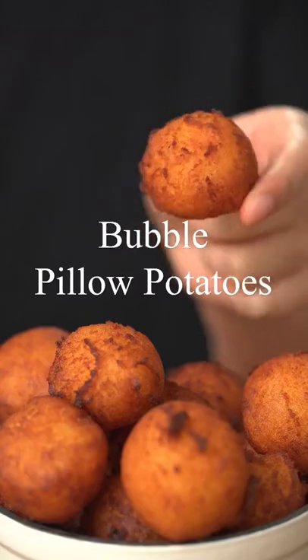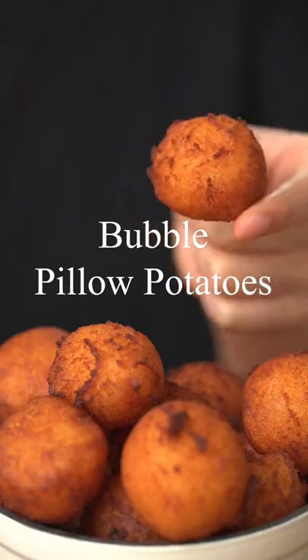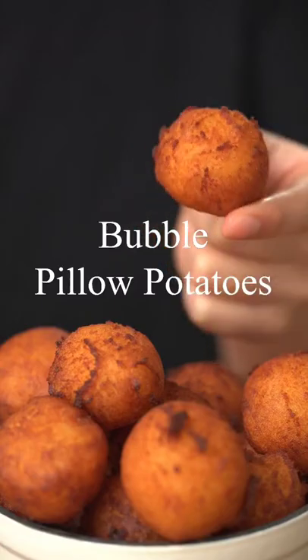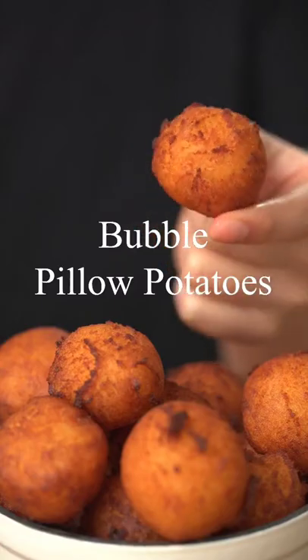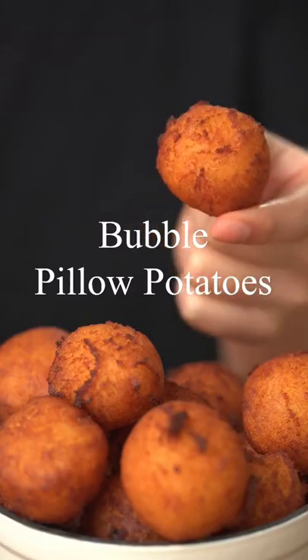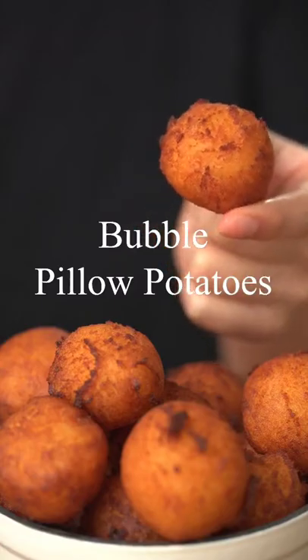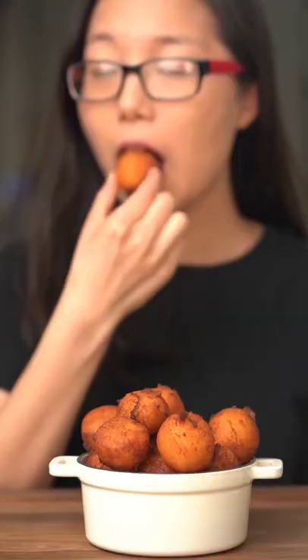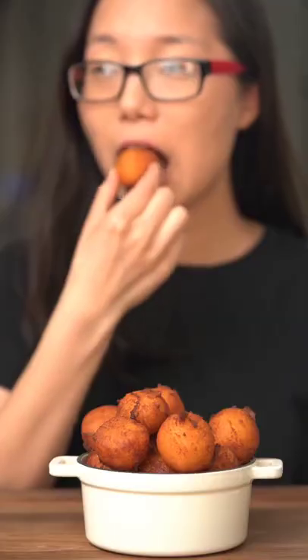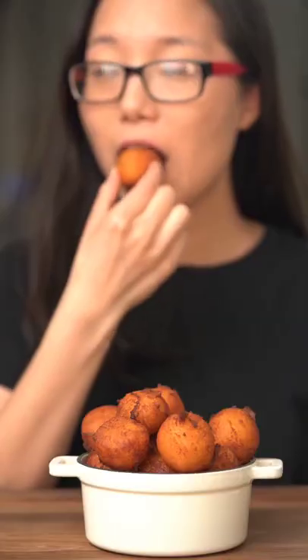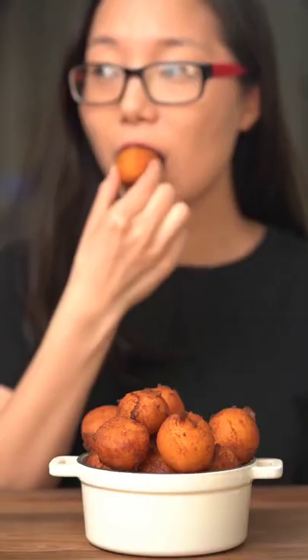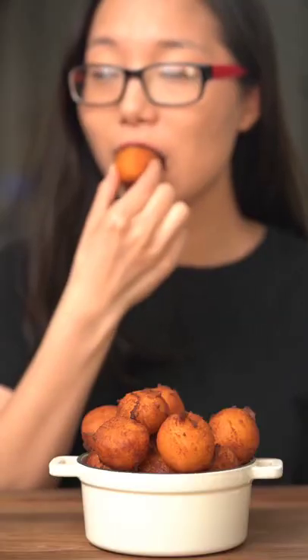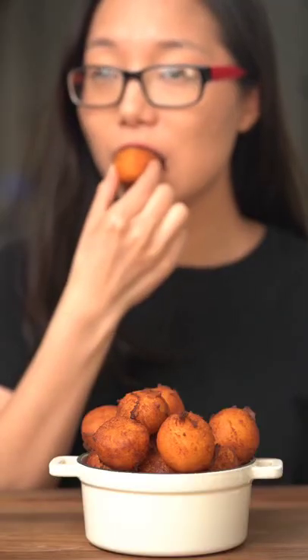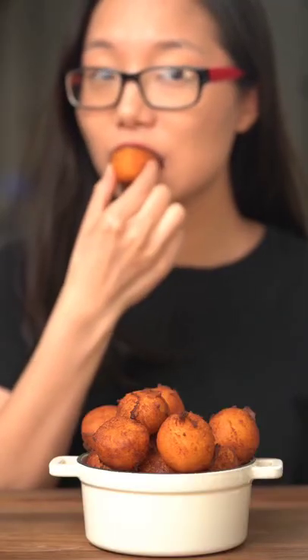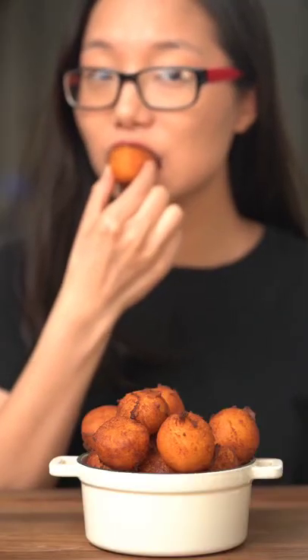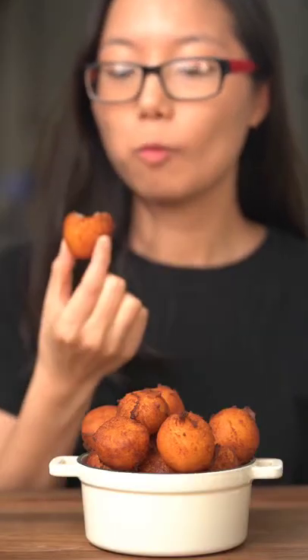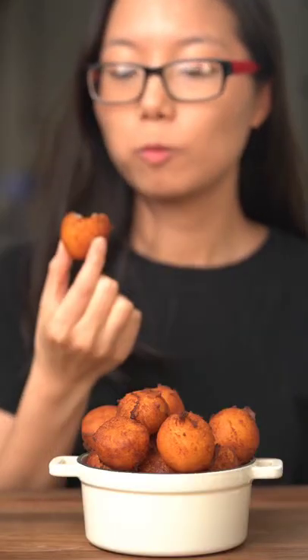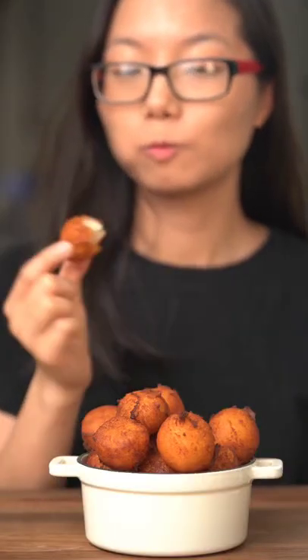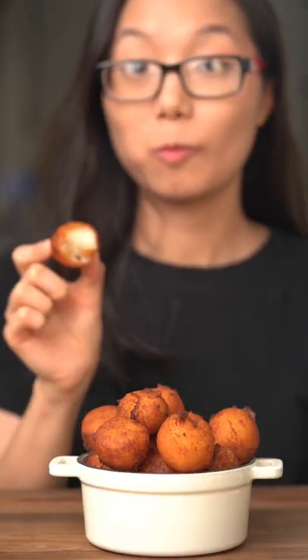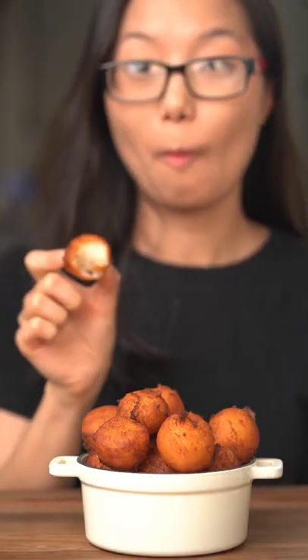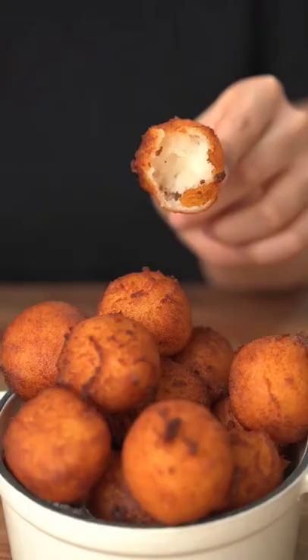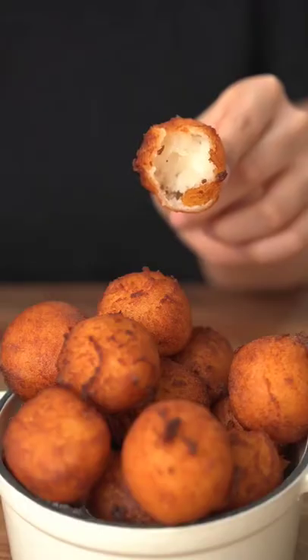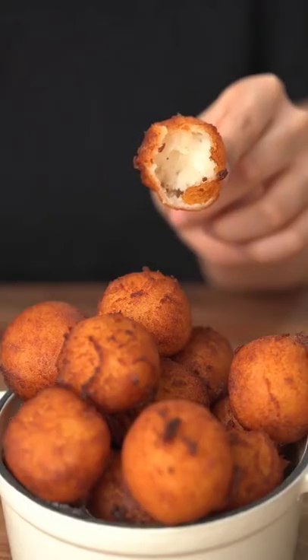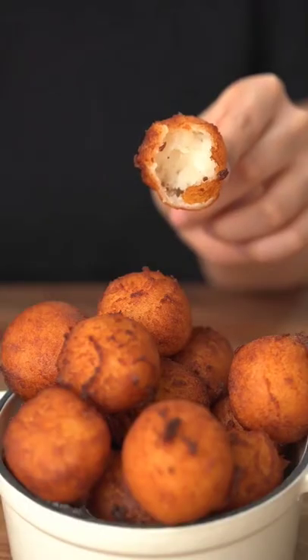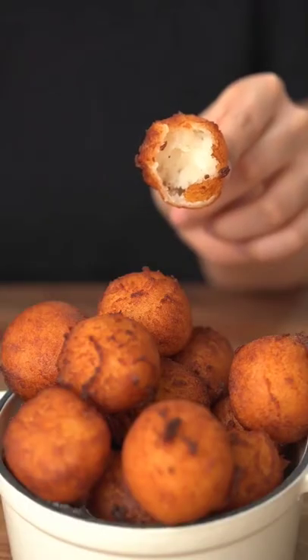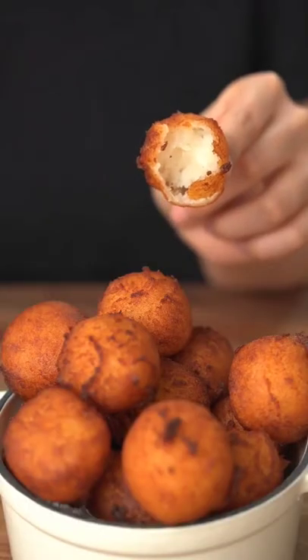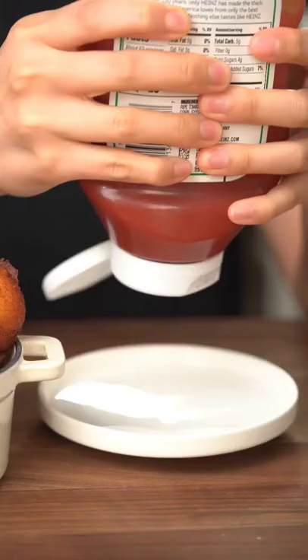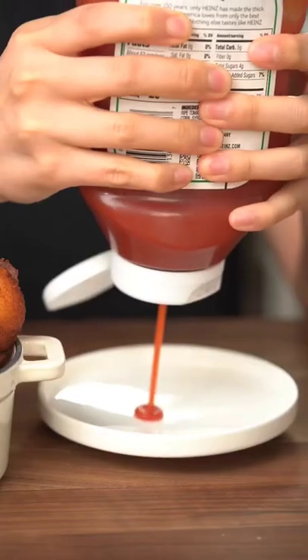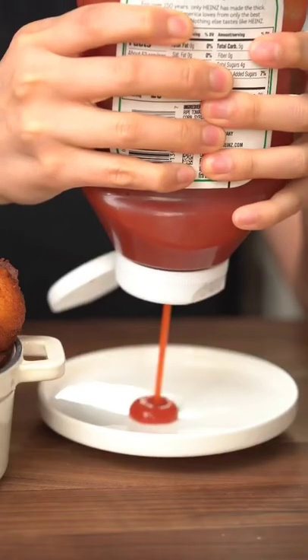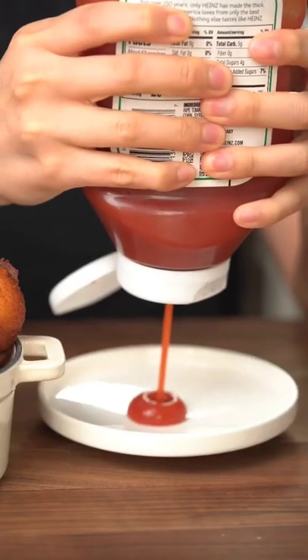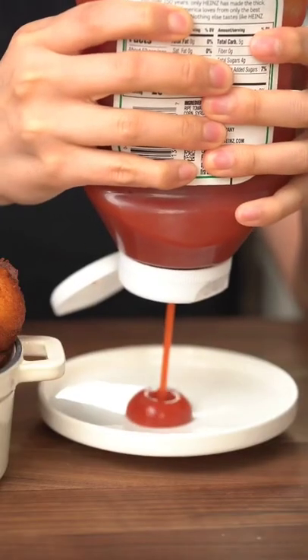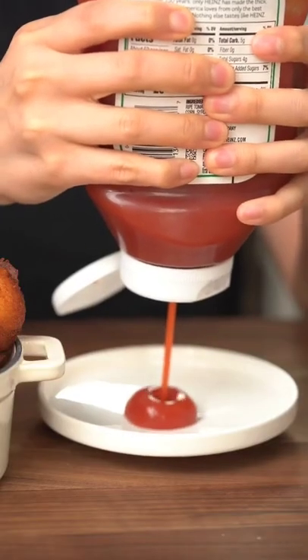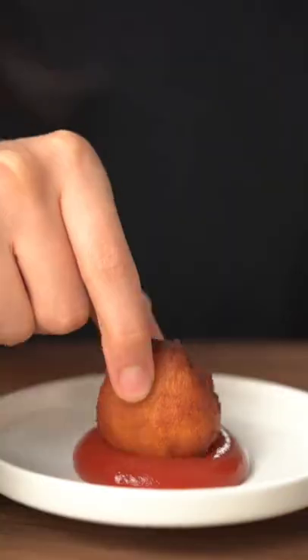Let's make these crispy bubble pillow potatoes. It's creamy, crunchy and so good with ketchup.